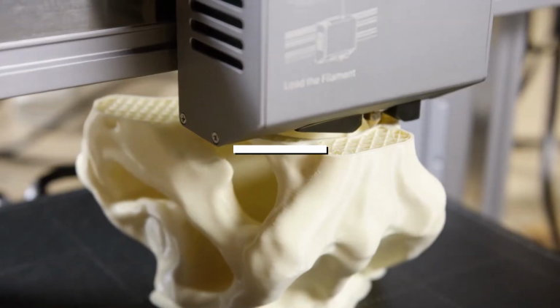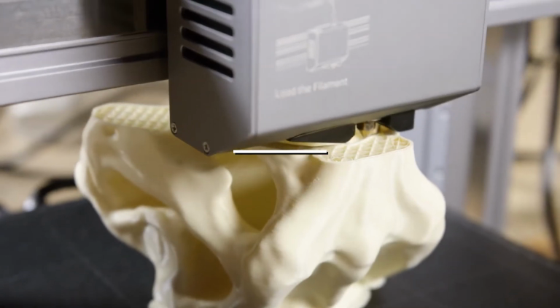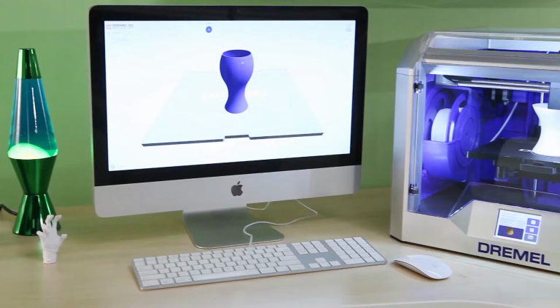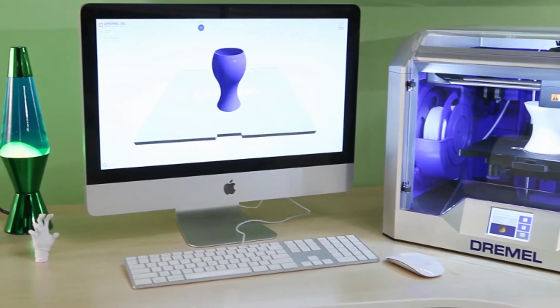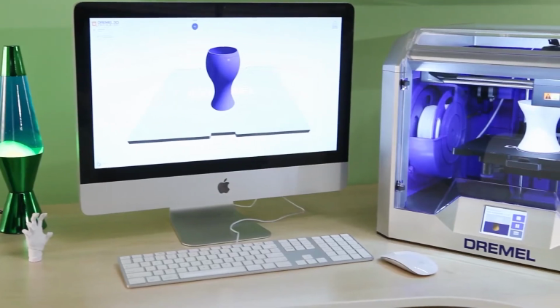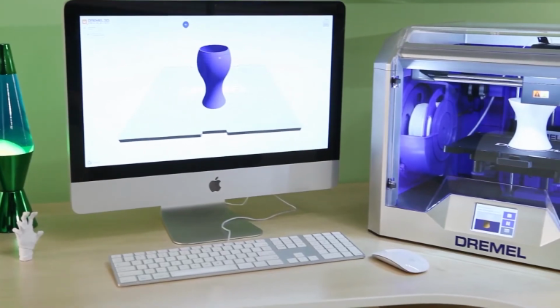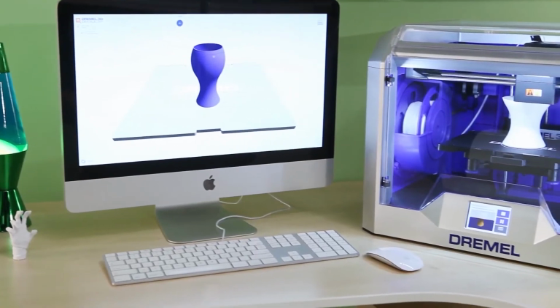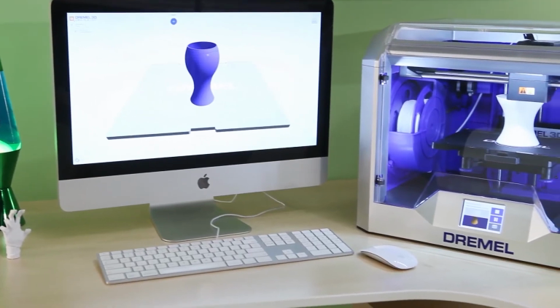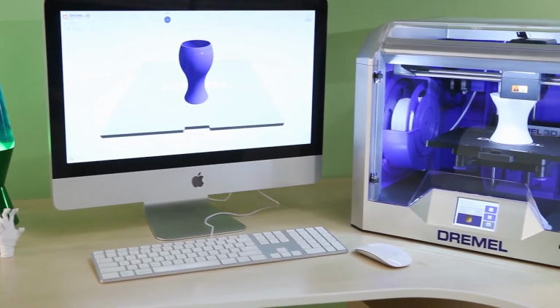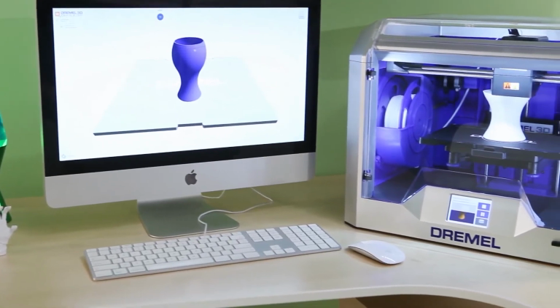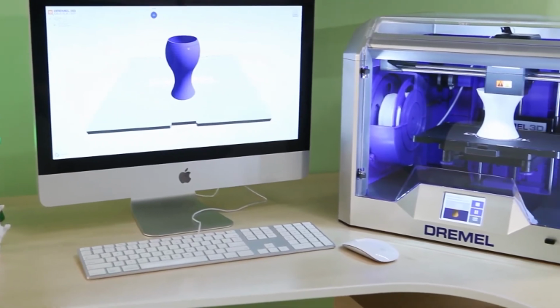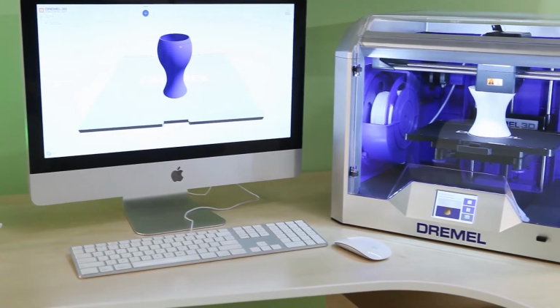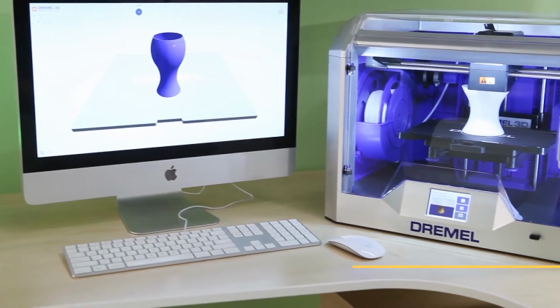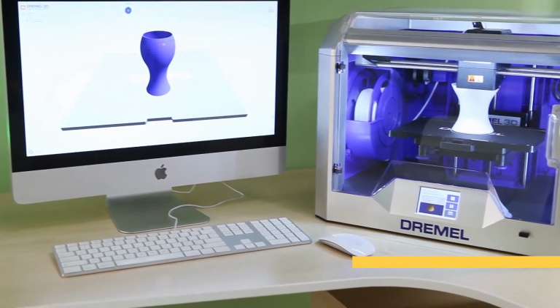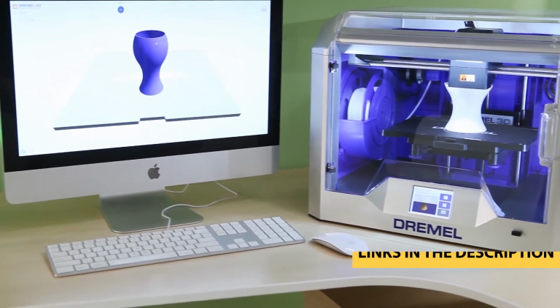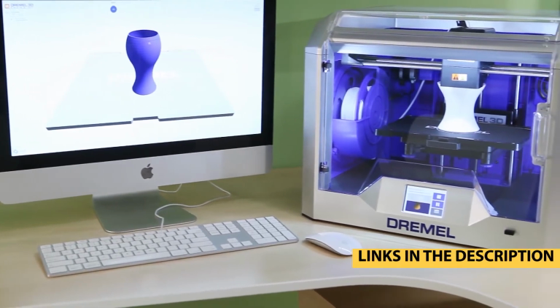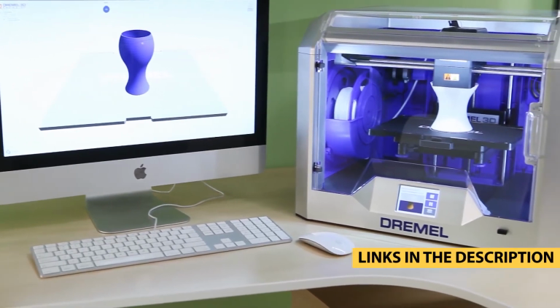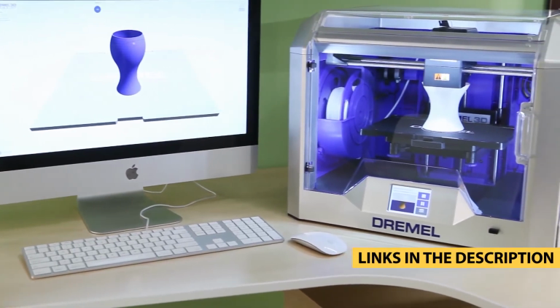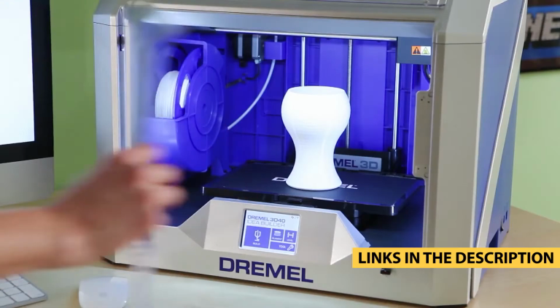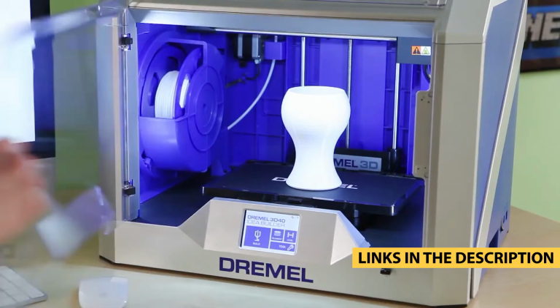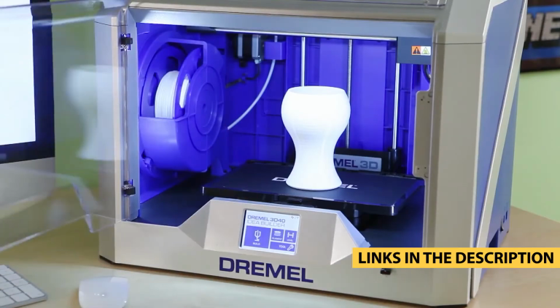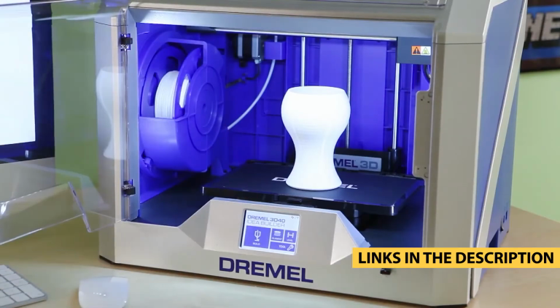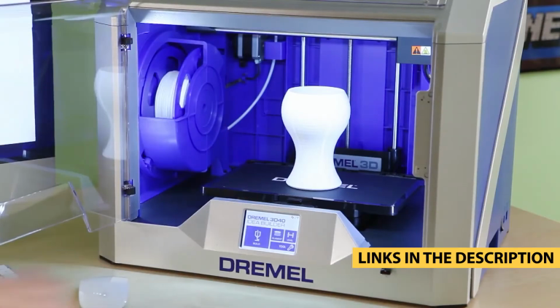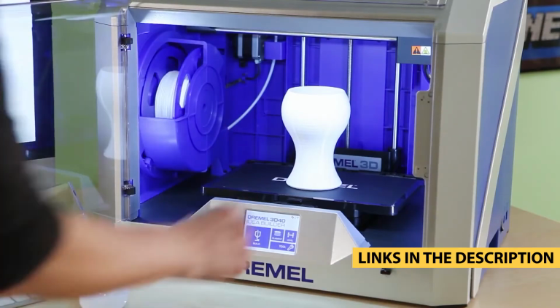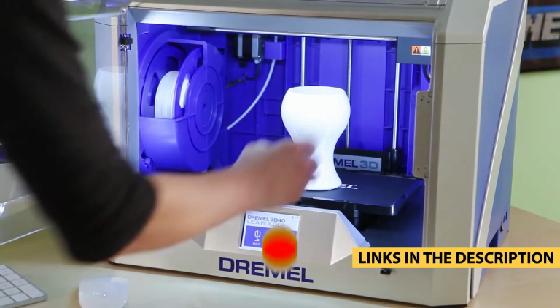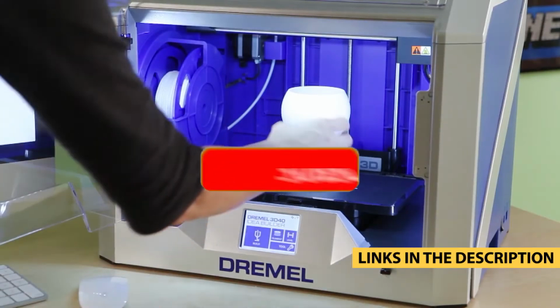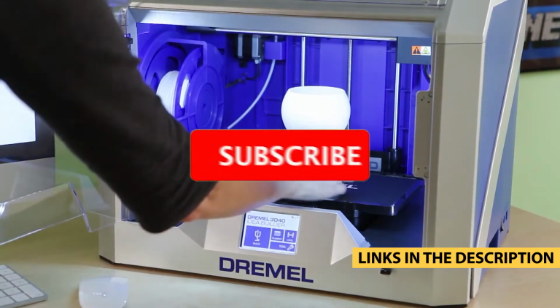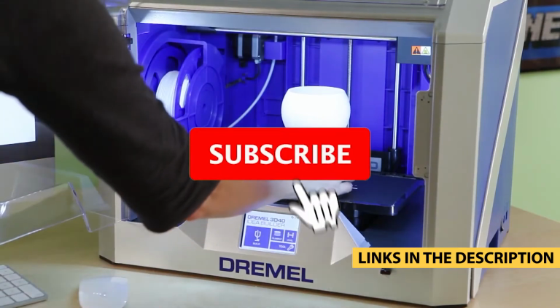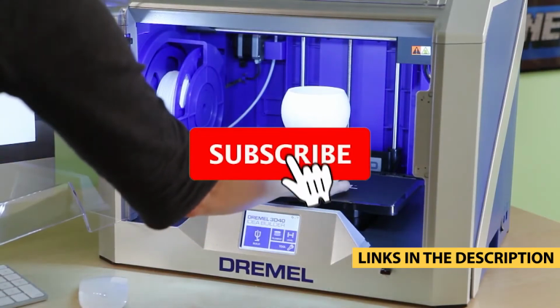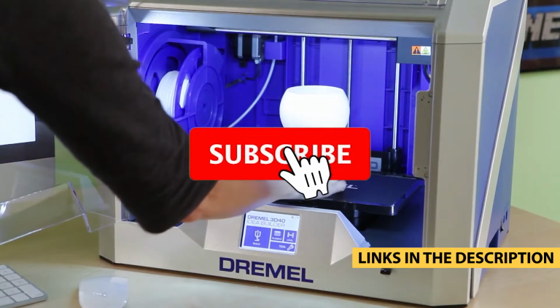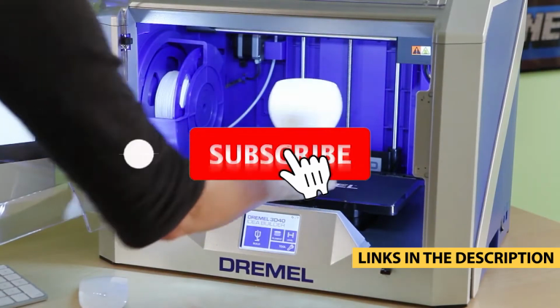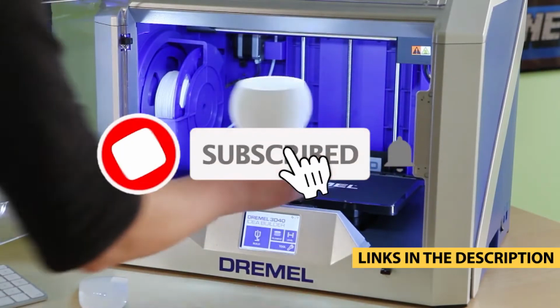For more information on the products, I've included links in the description box down below, which are updated for the best prices.